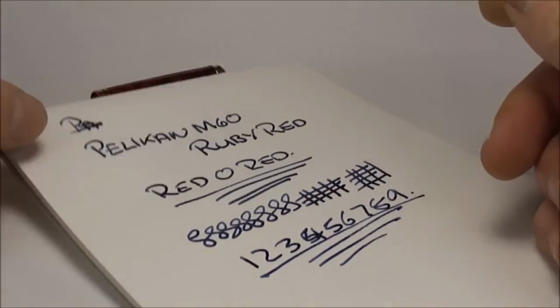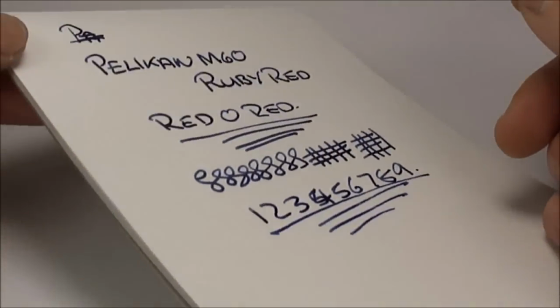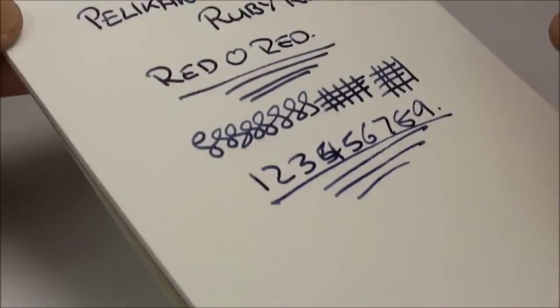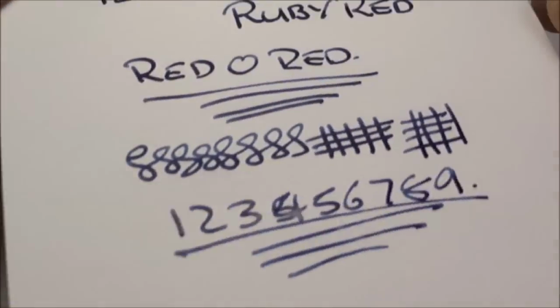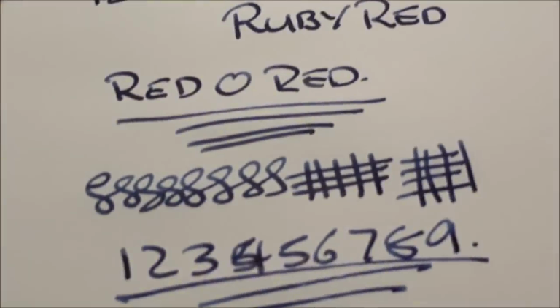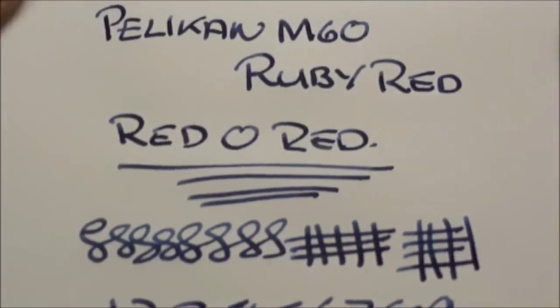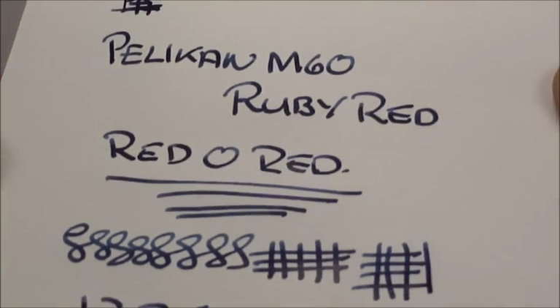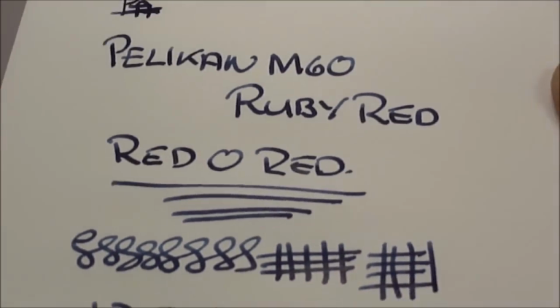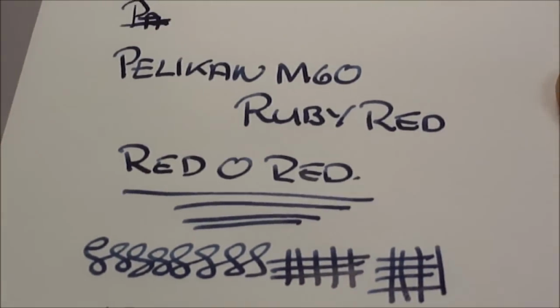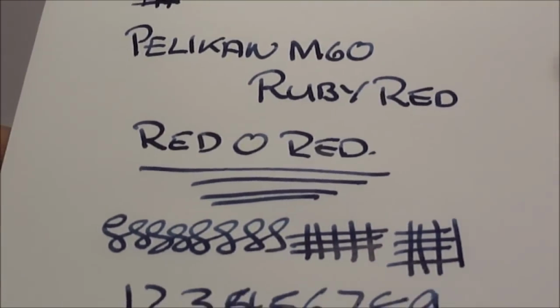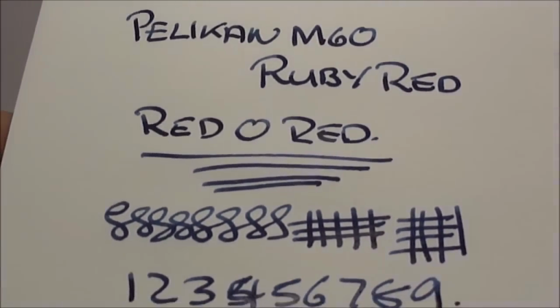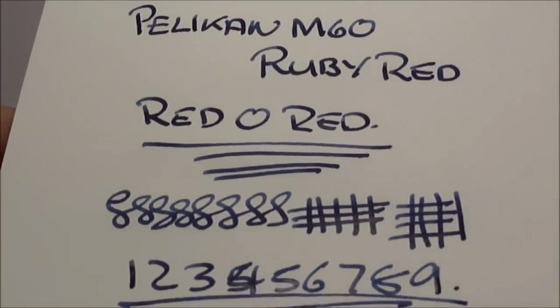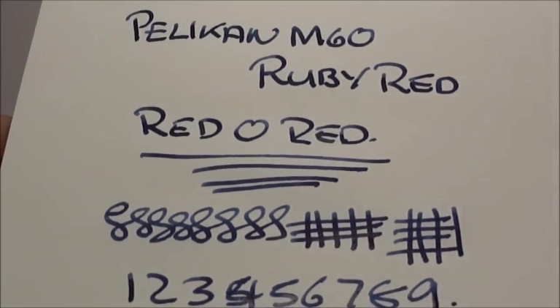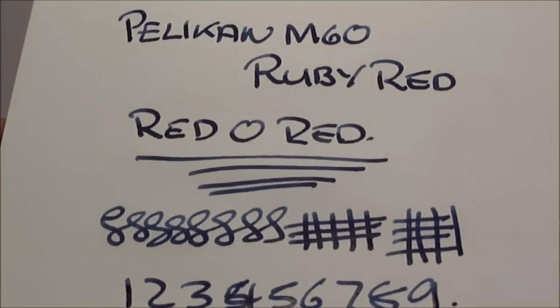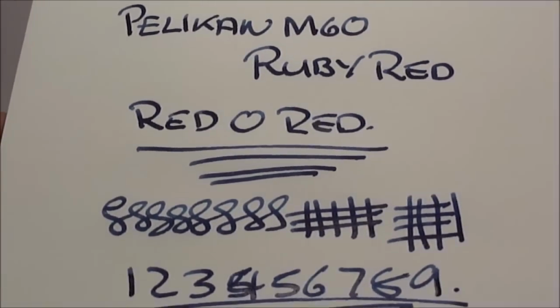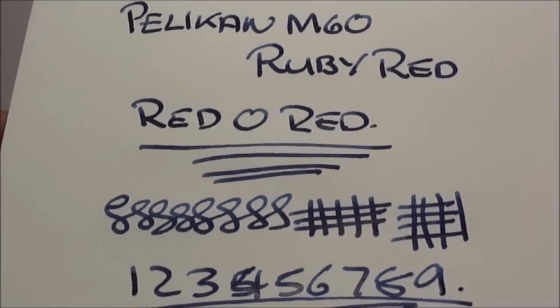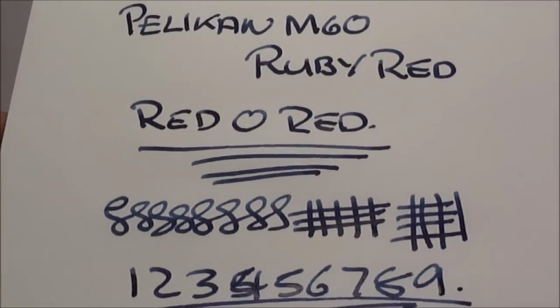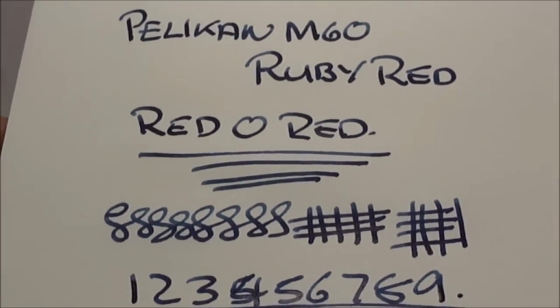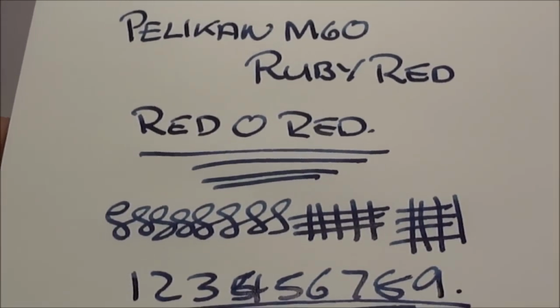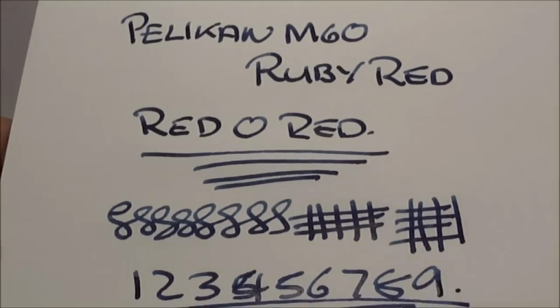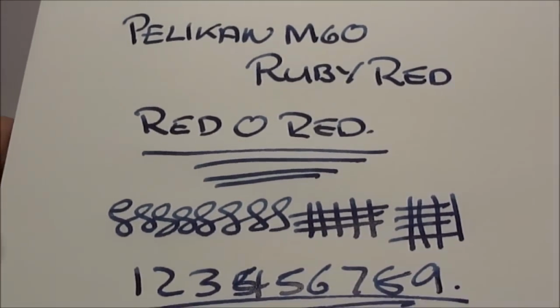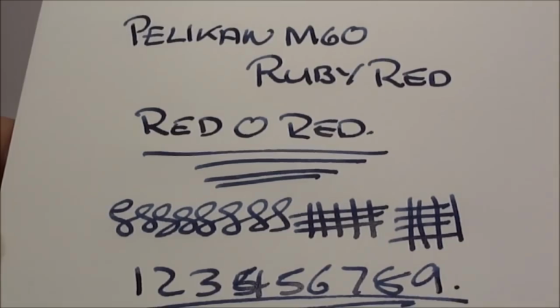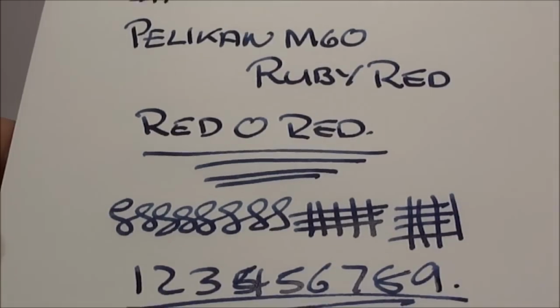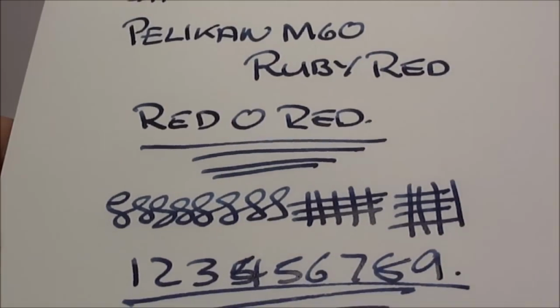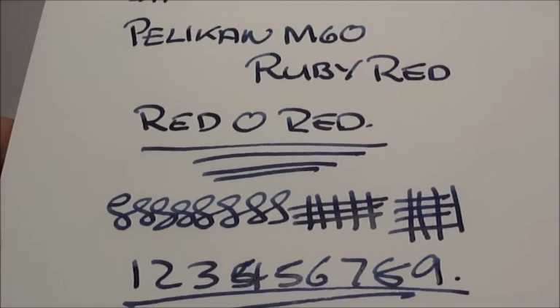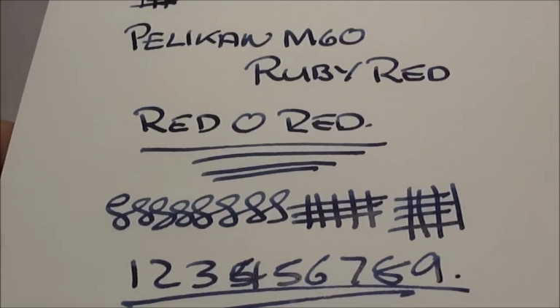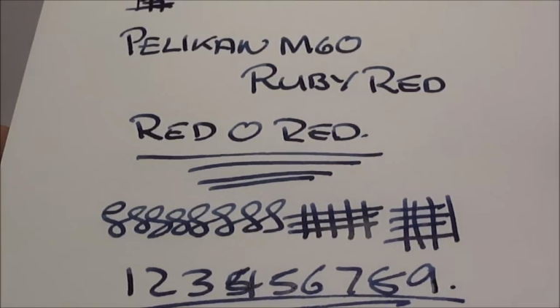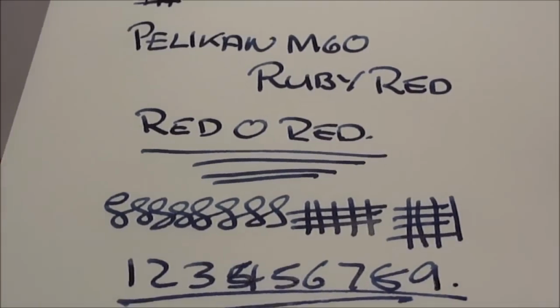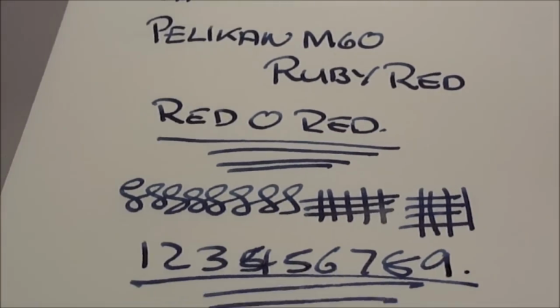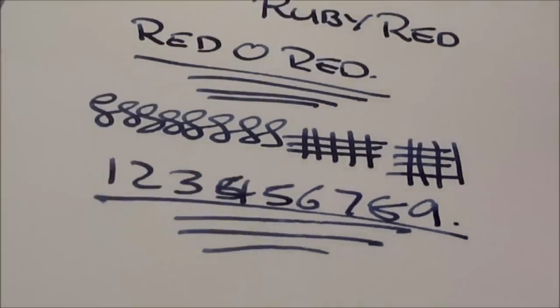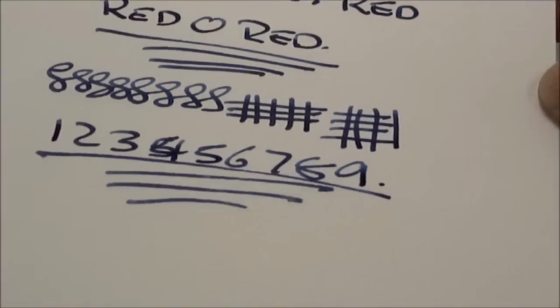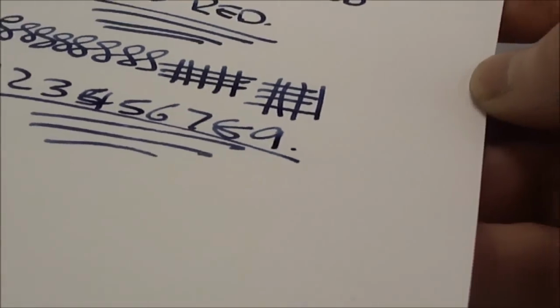So there we have it — that's a writing sample. A lovely, lovely writer.